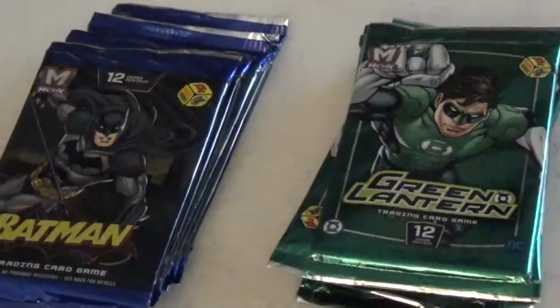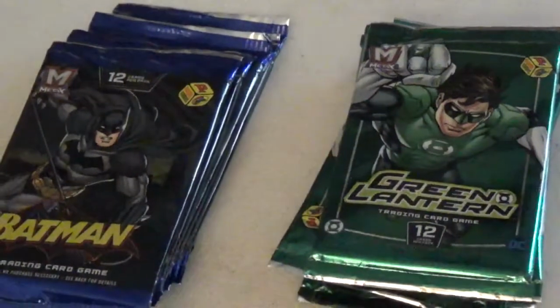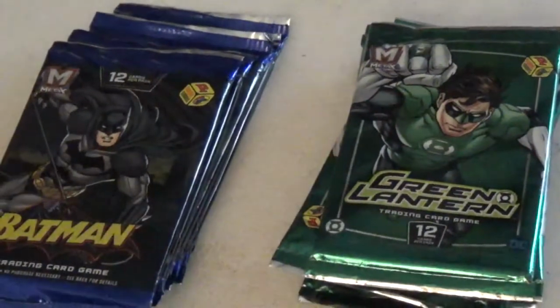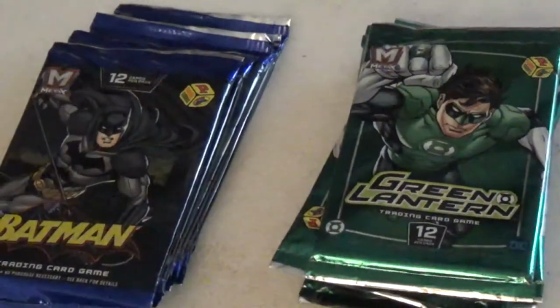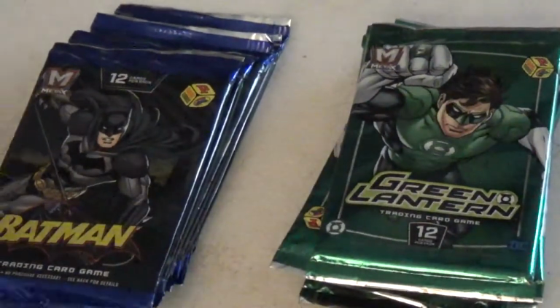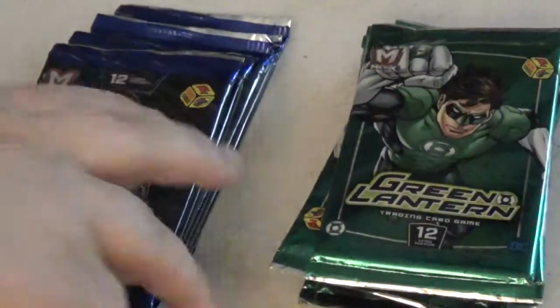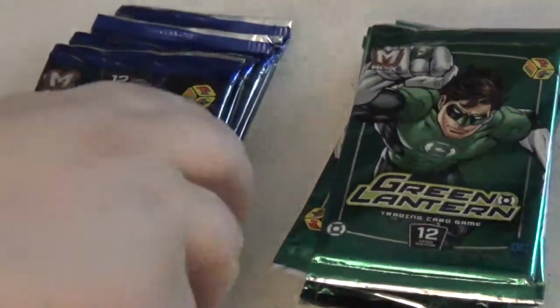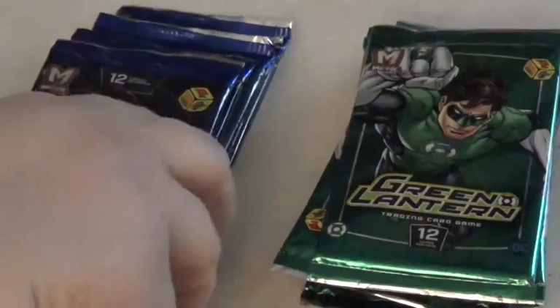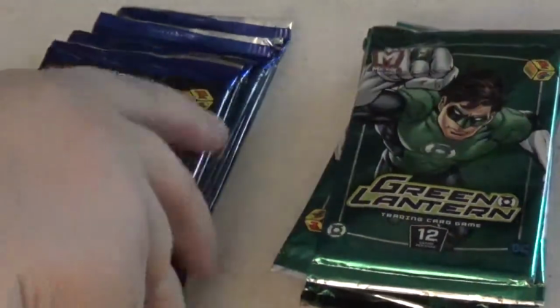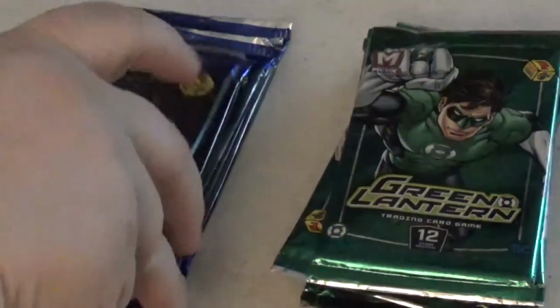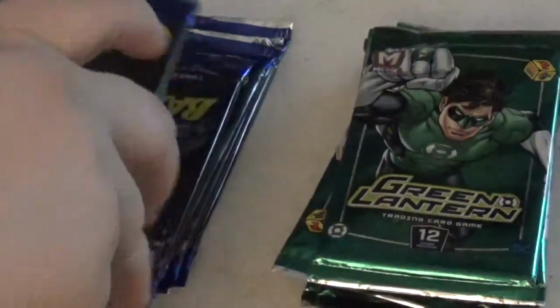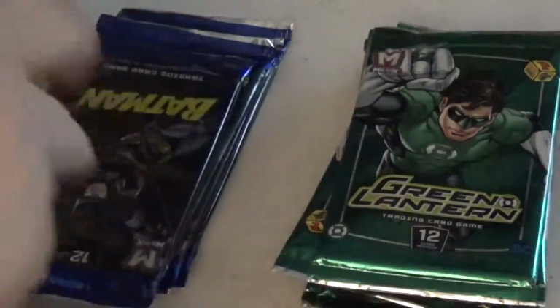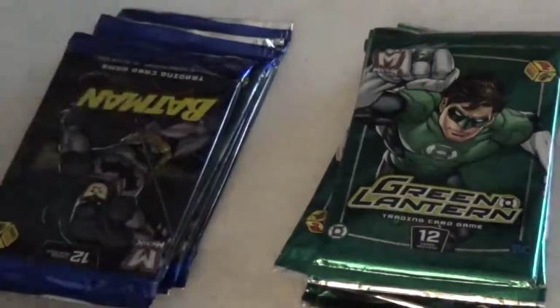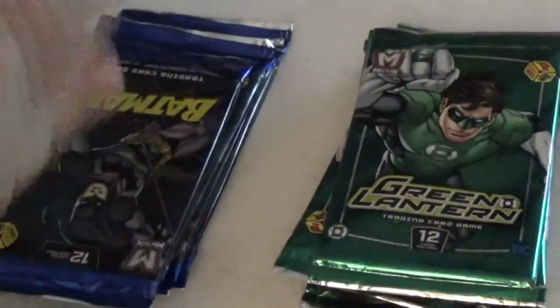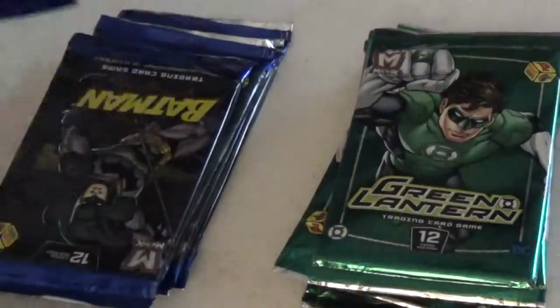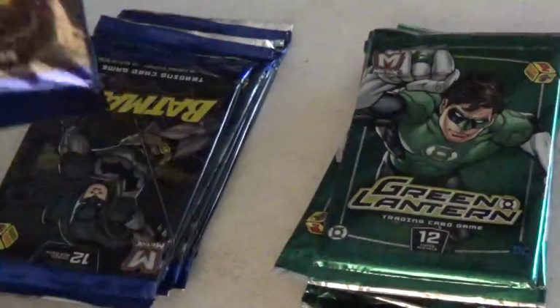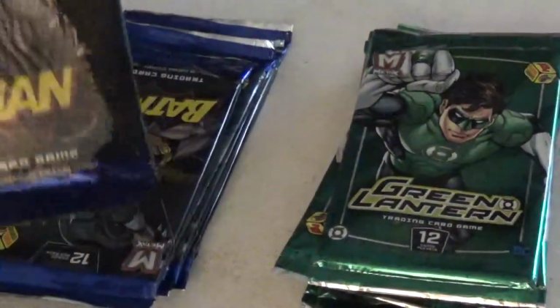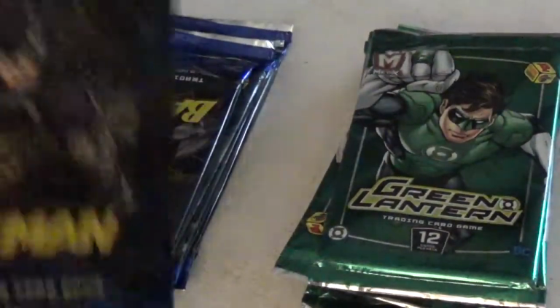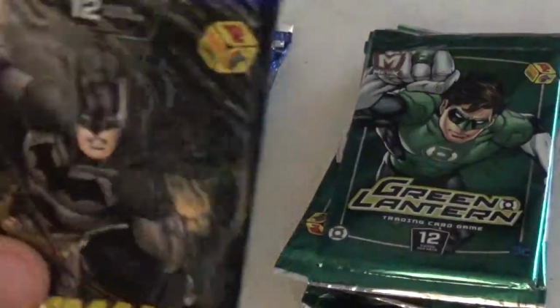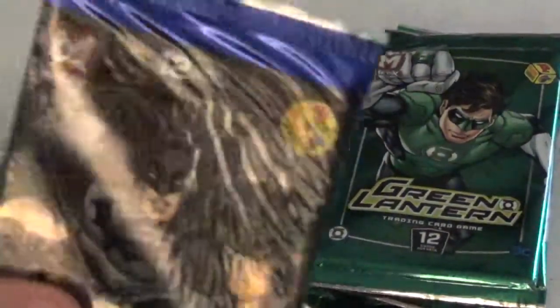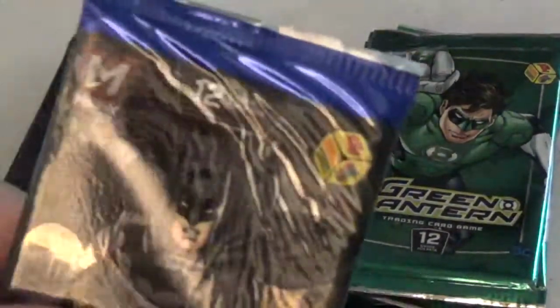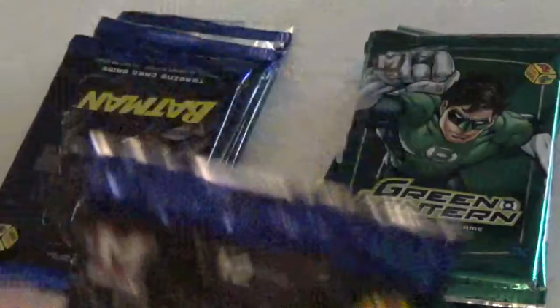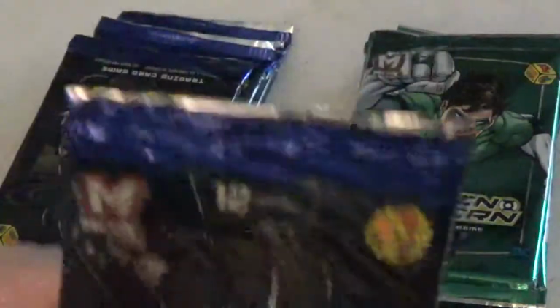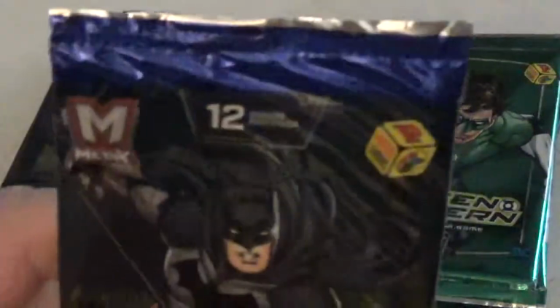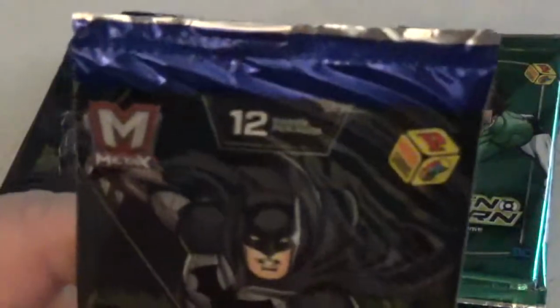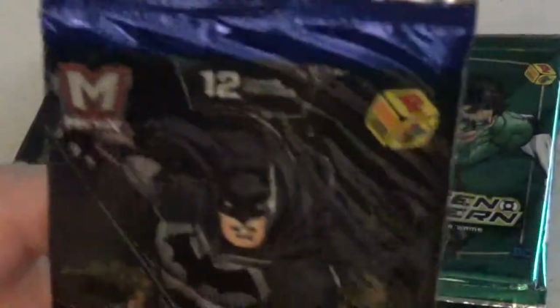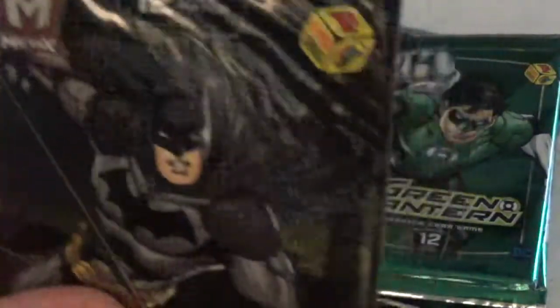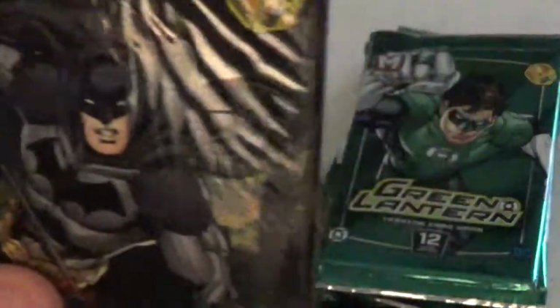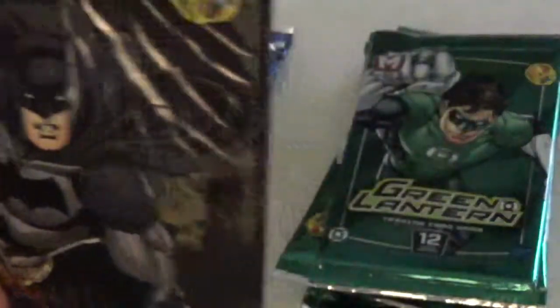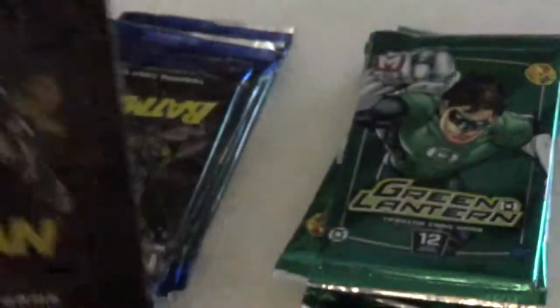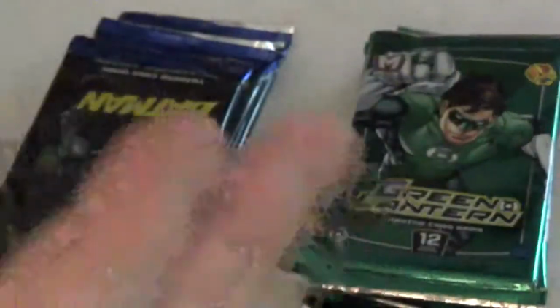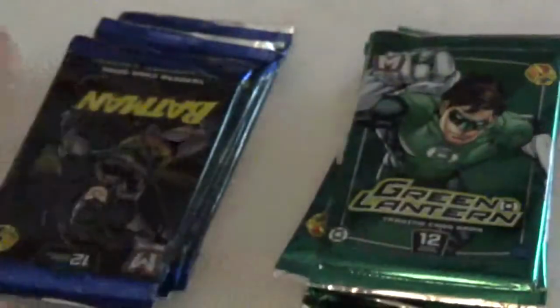These are the newest card series out, and I found these at my local Walmart in a clearance bin for $2 a piece, so I bought all they had.